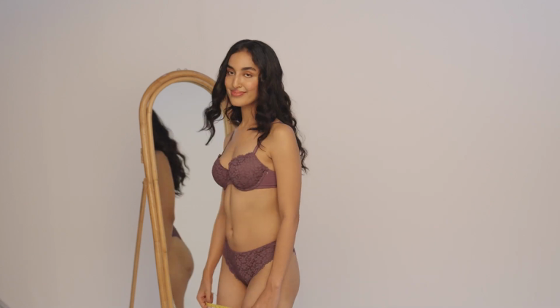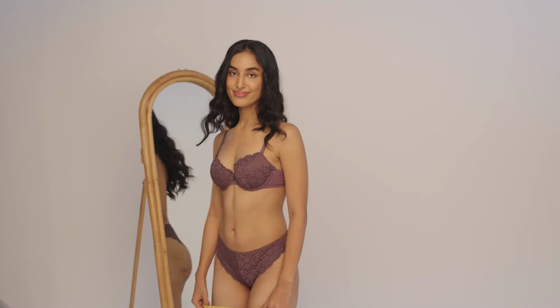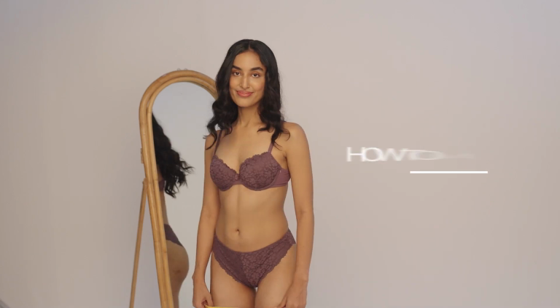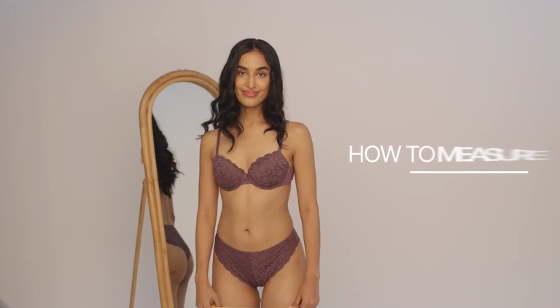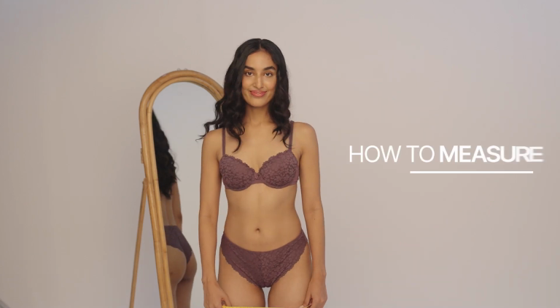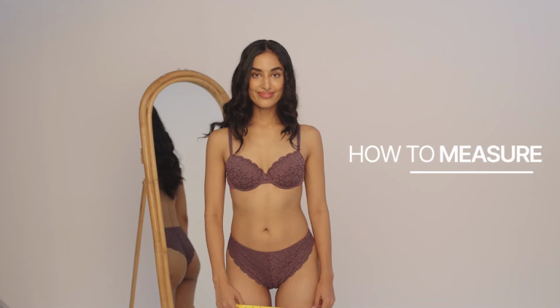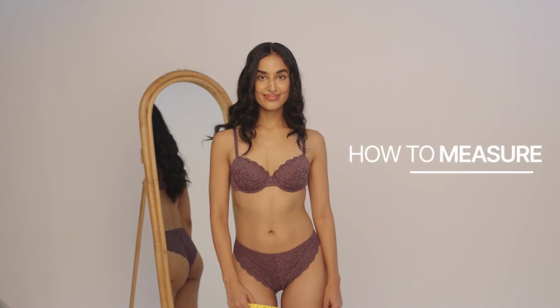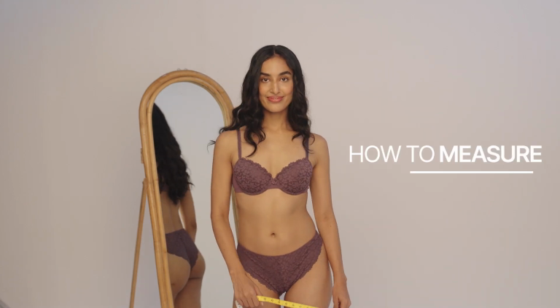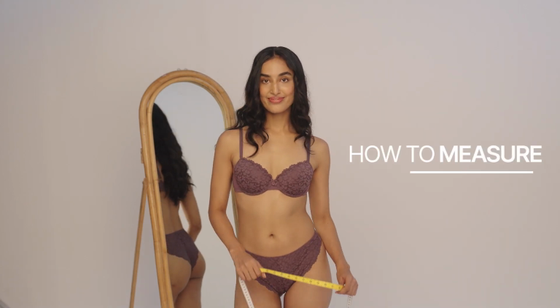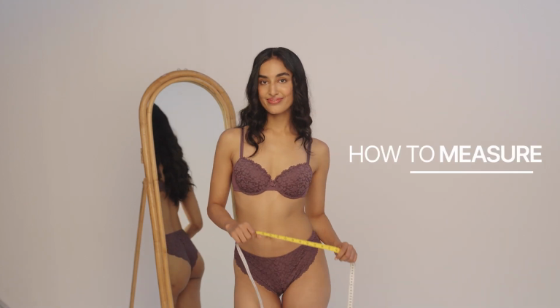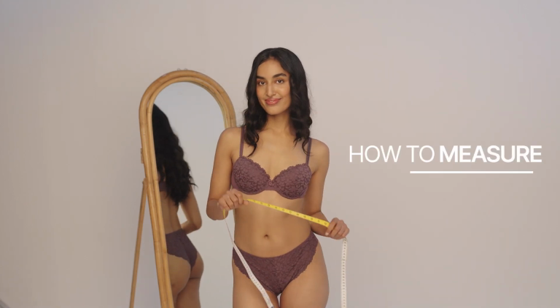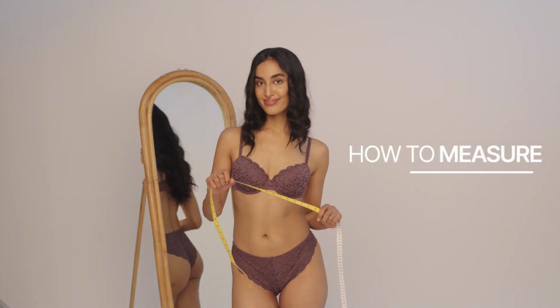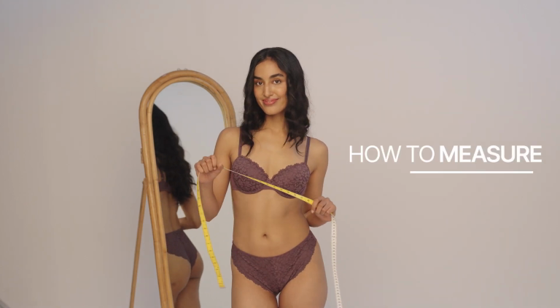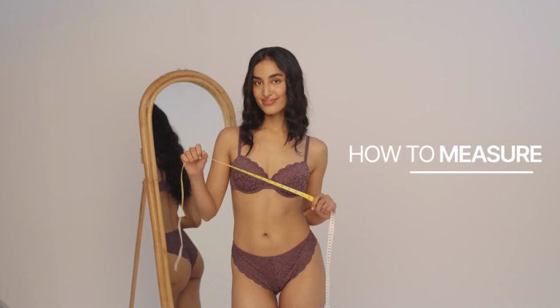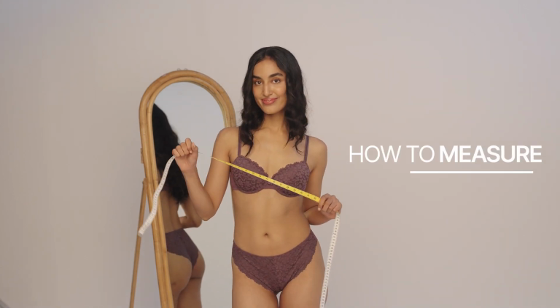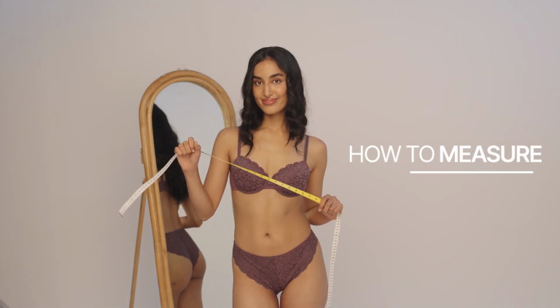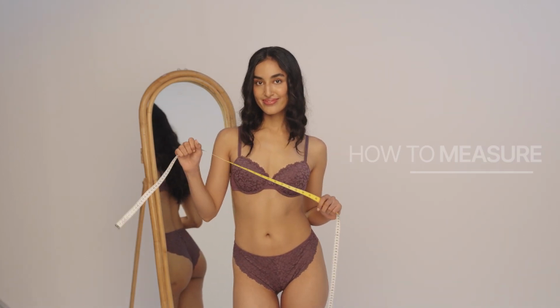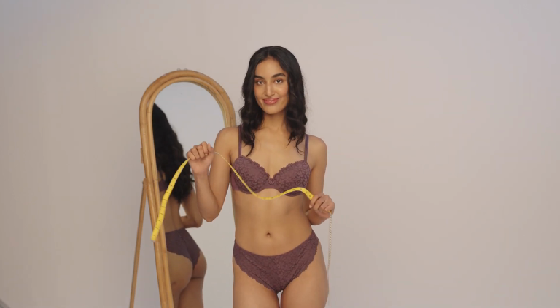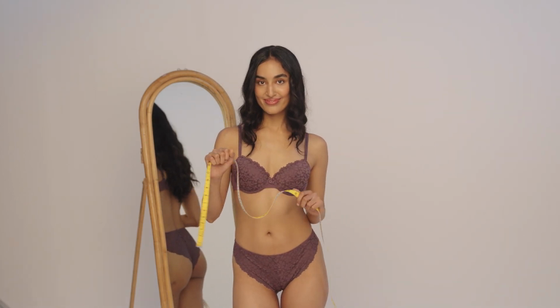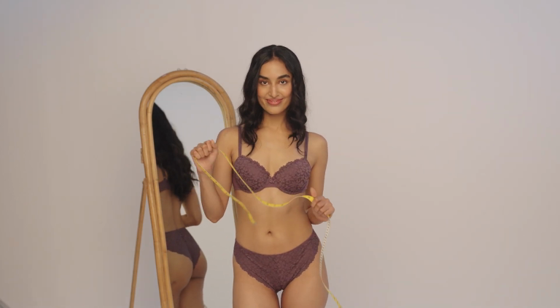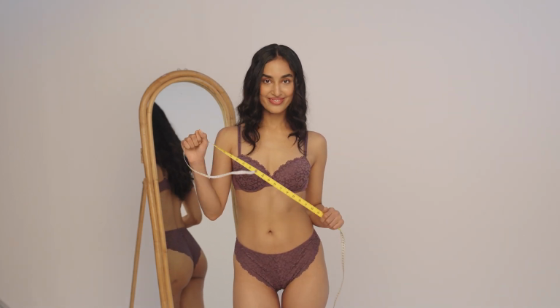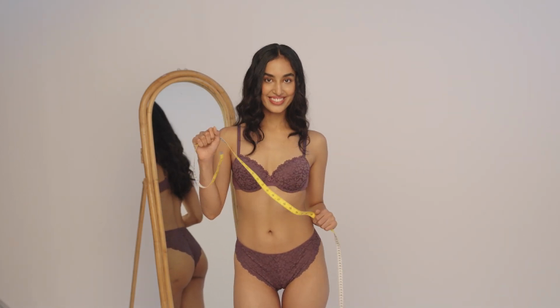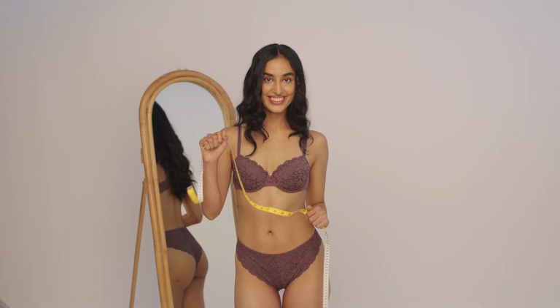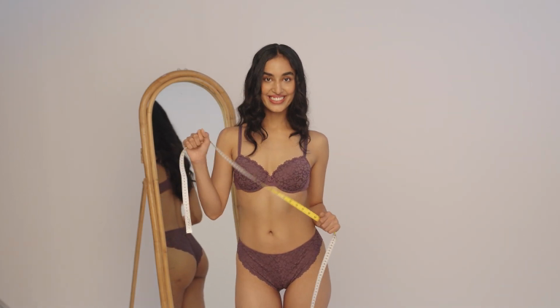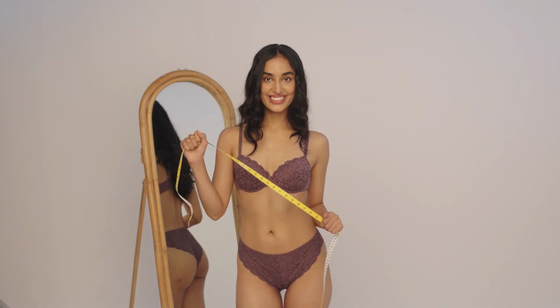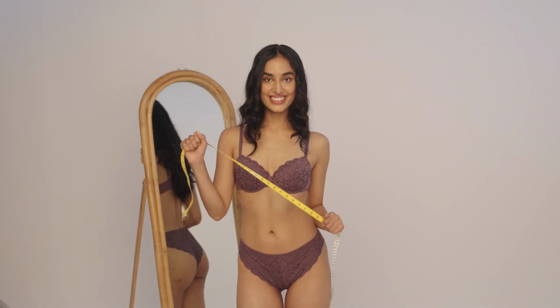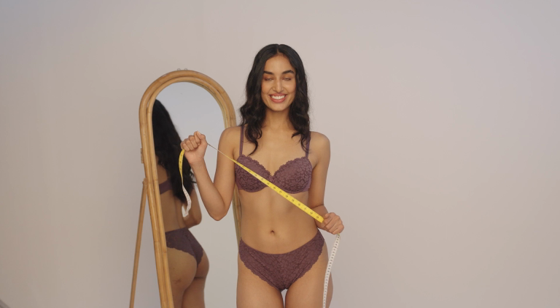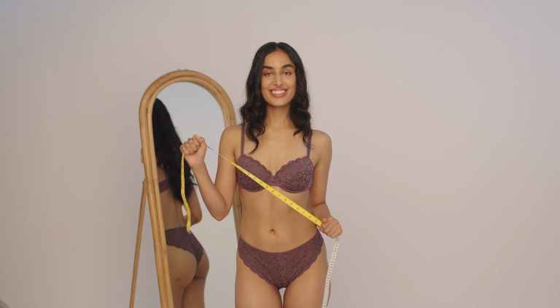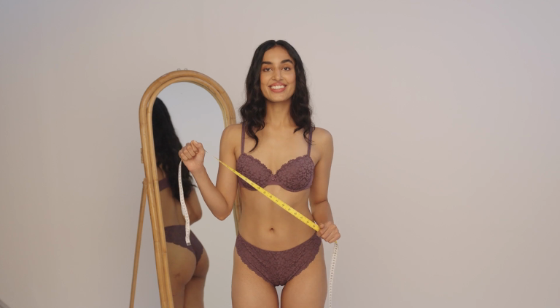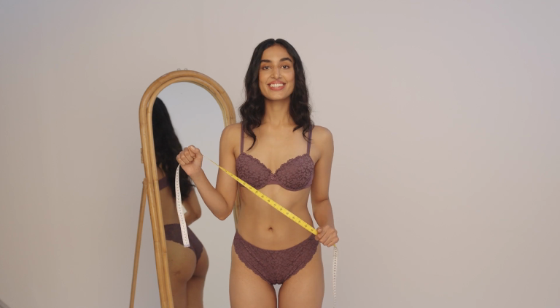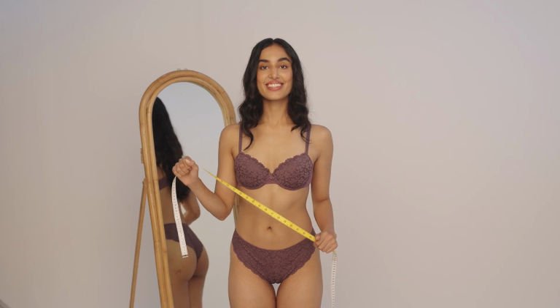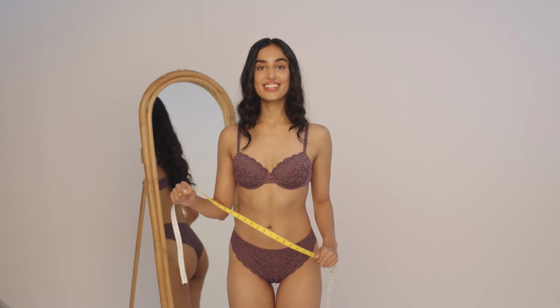How to measure. All you need is a mirror and a measuring tape.